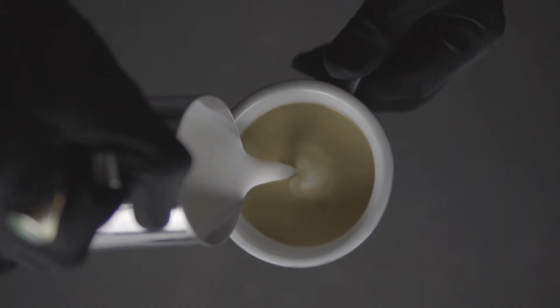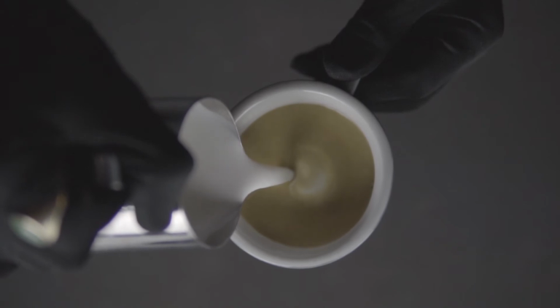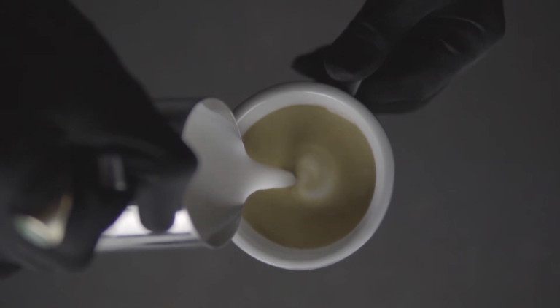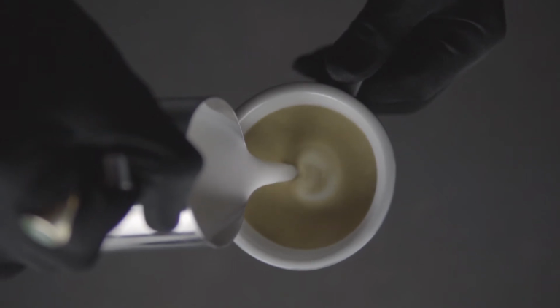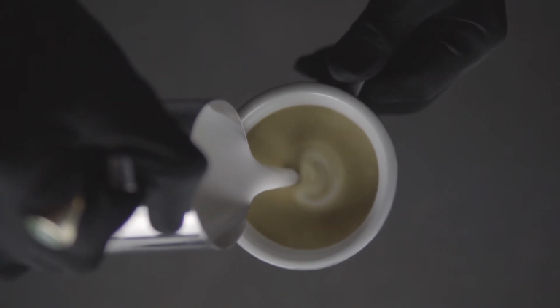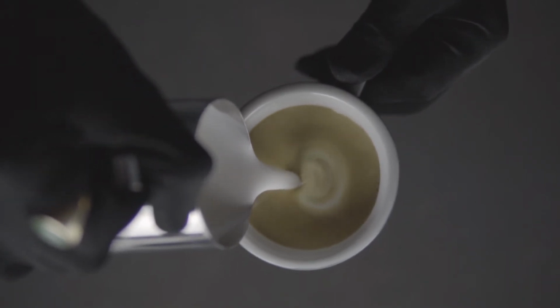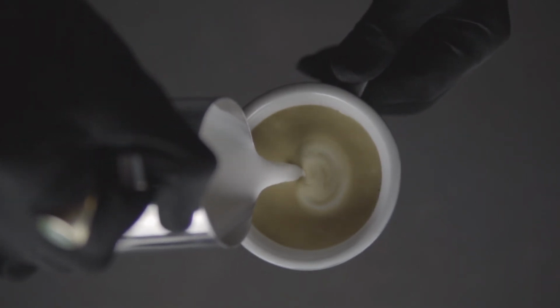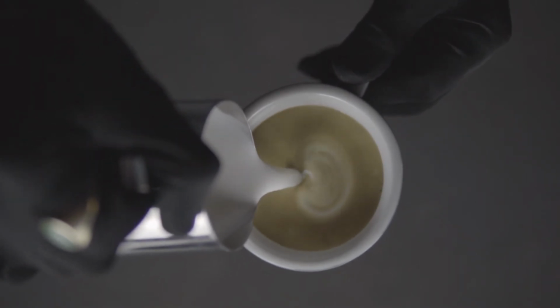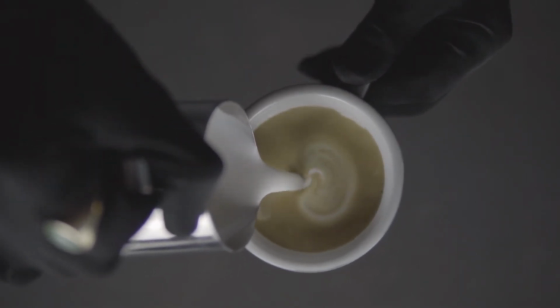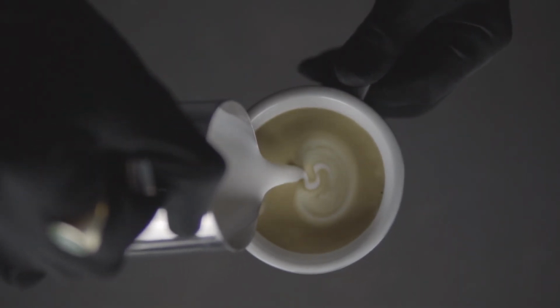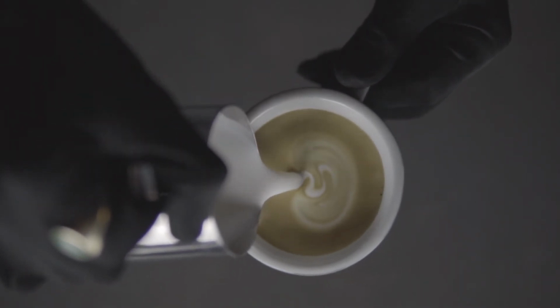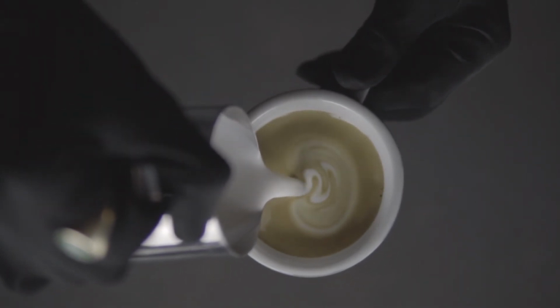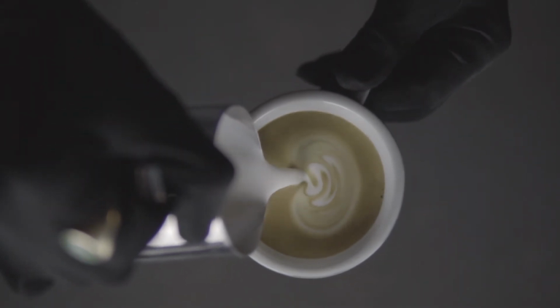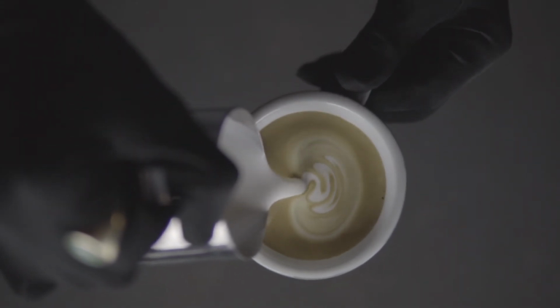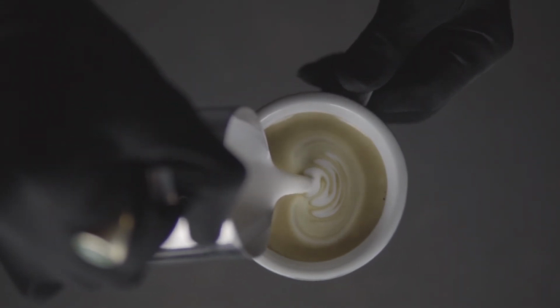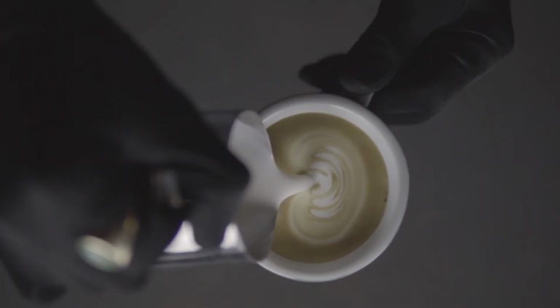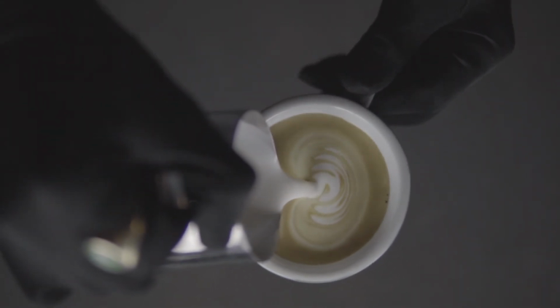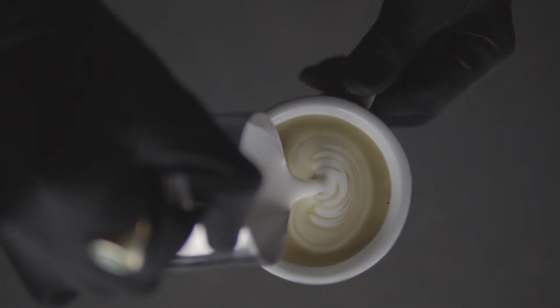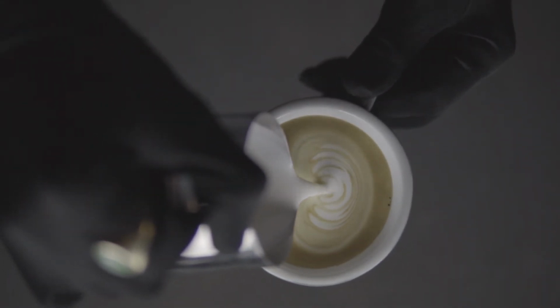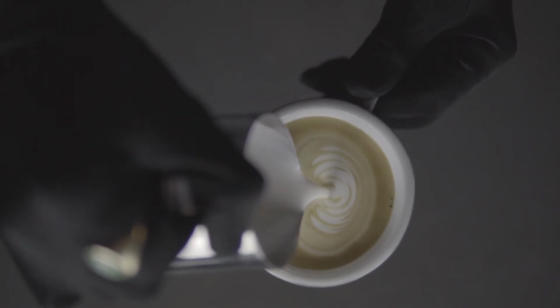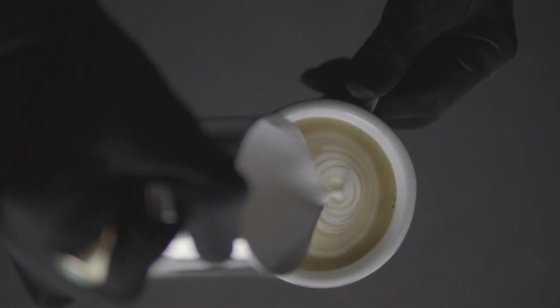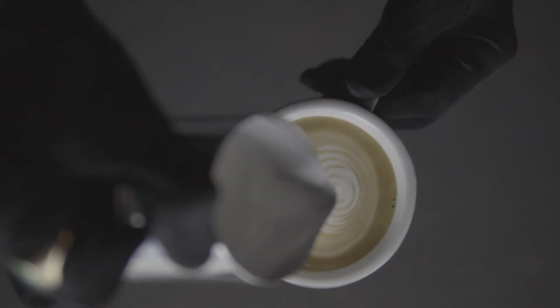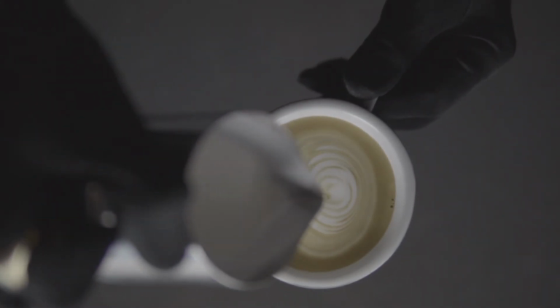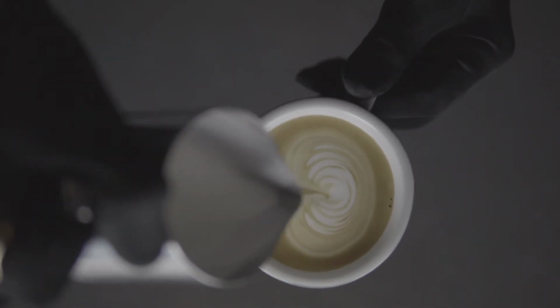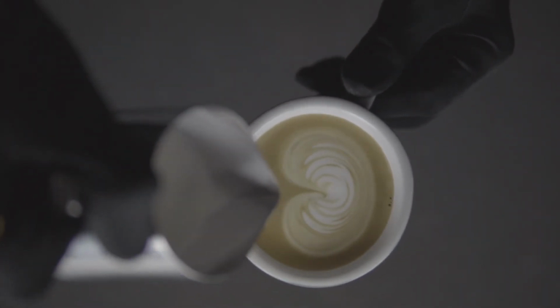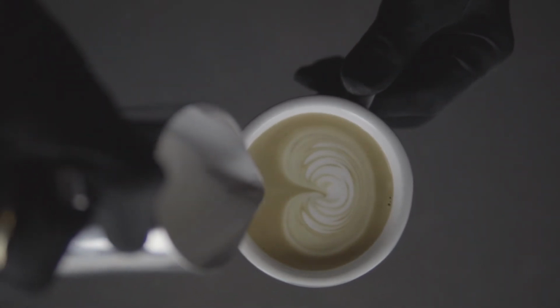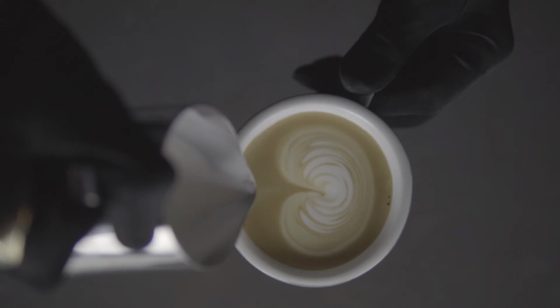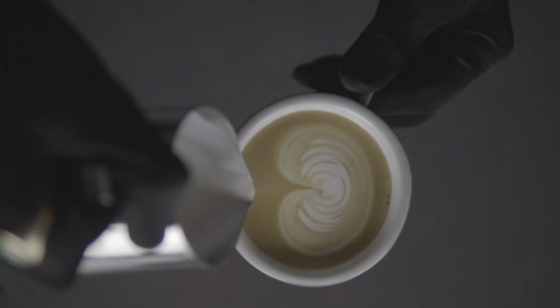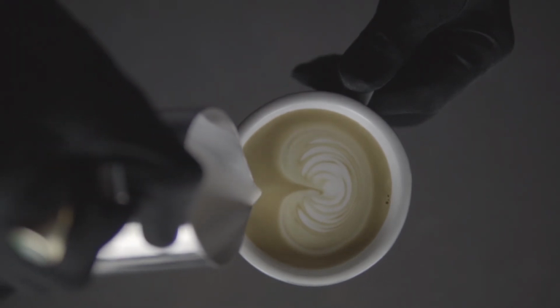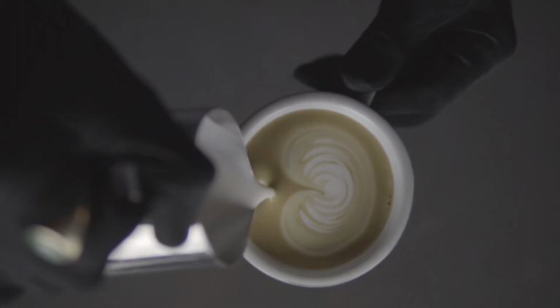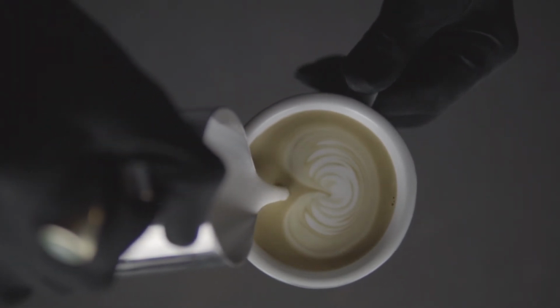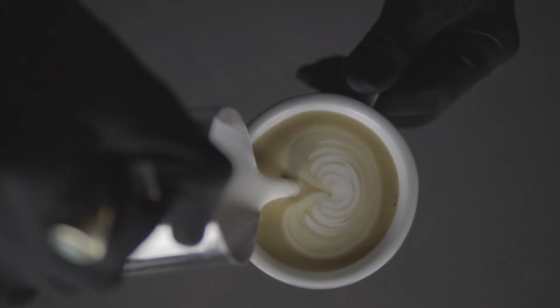I hope that was helpful. And be sure to join us for part two, where we'll teach you how to do milk paintings.